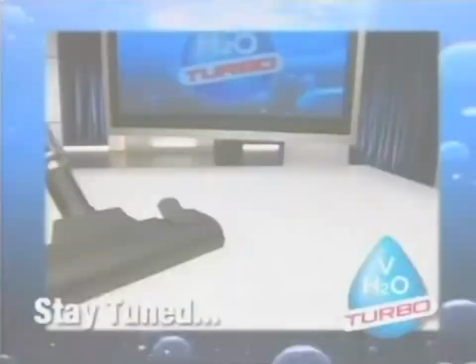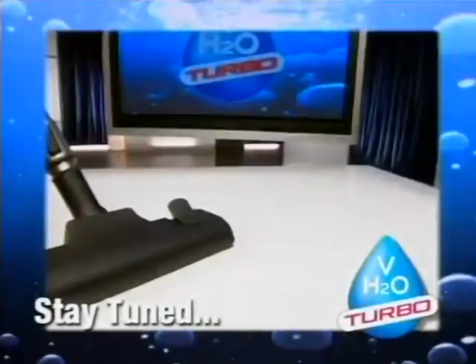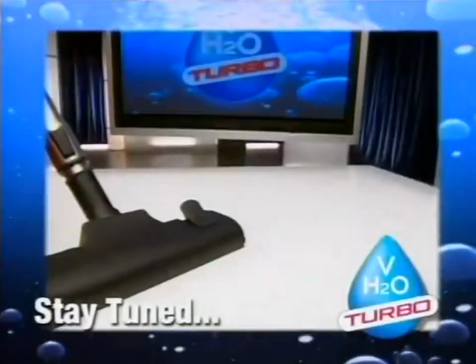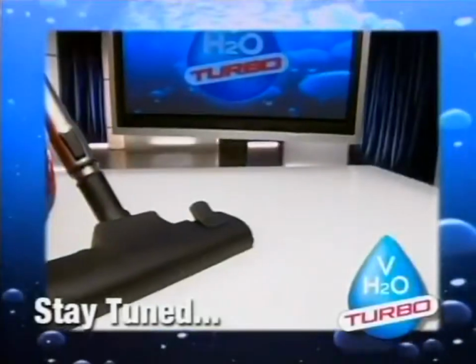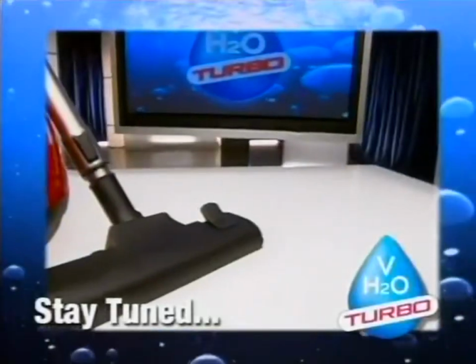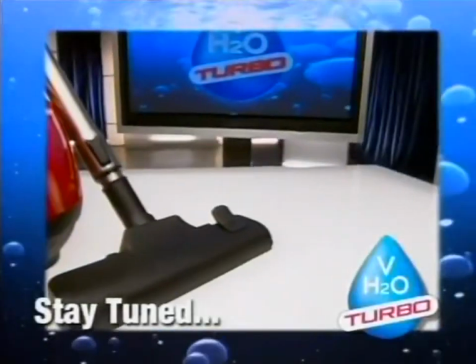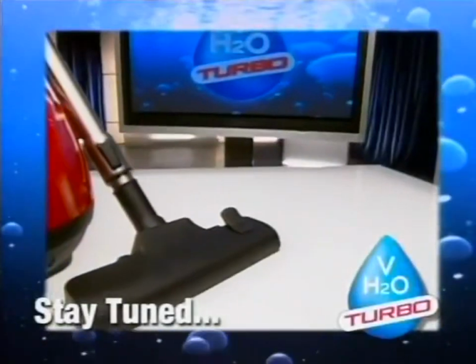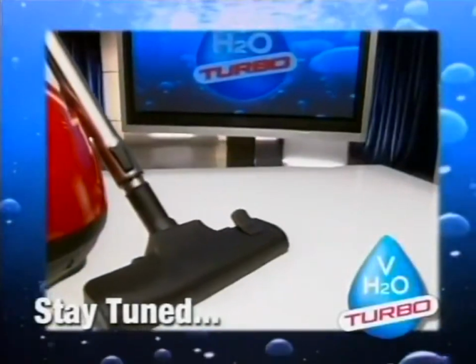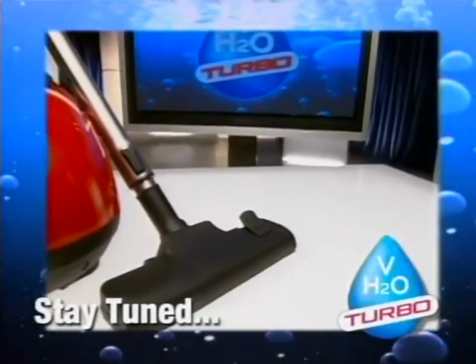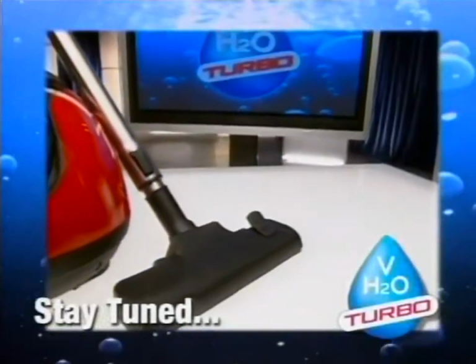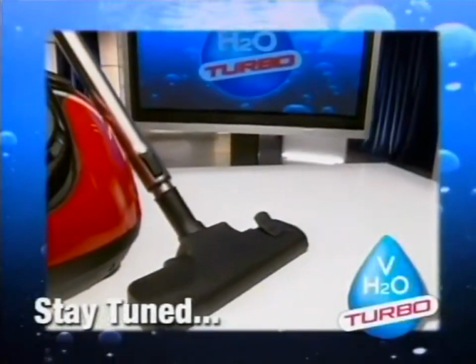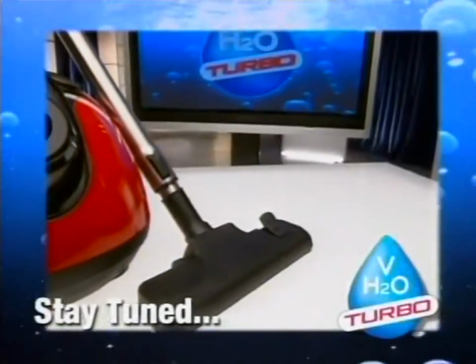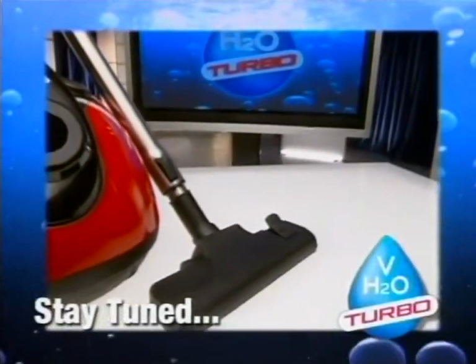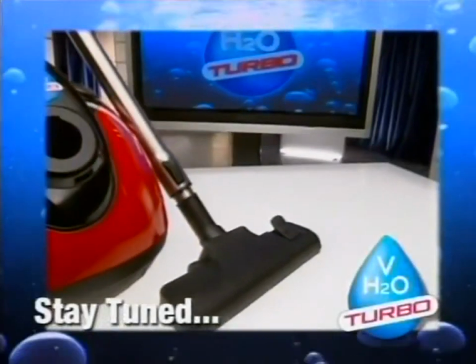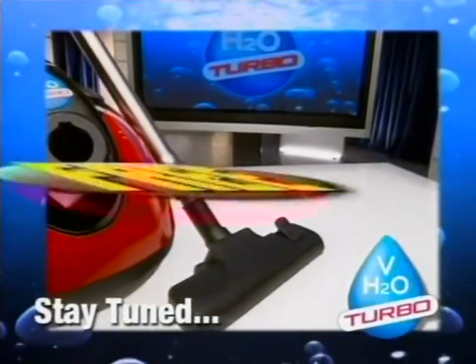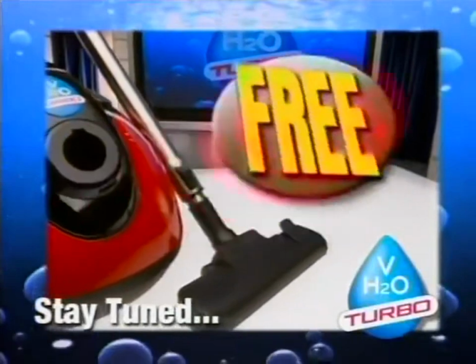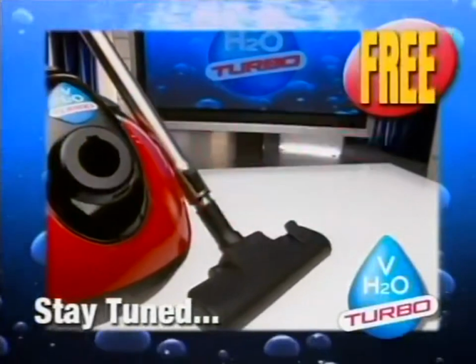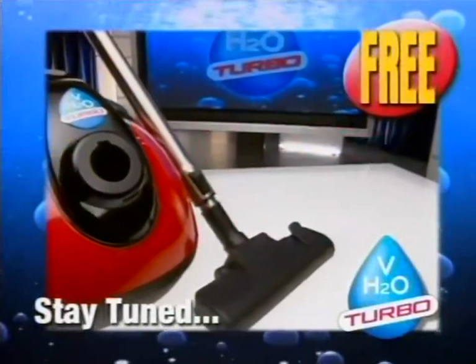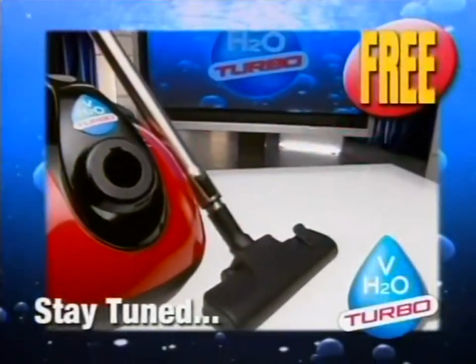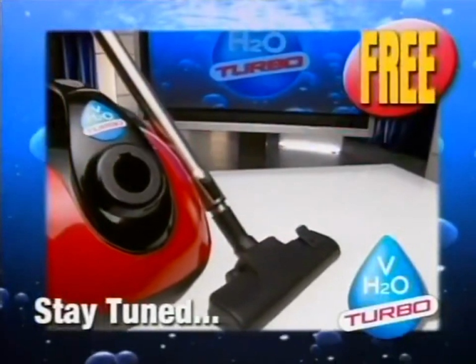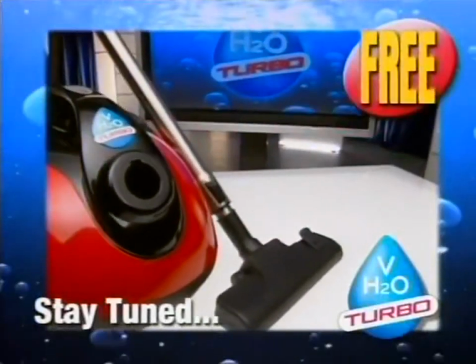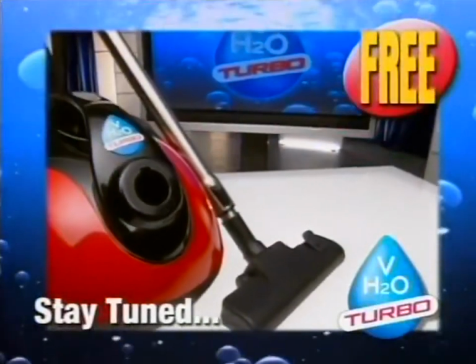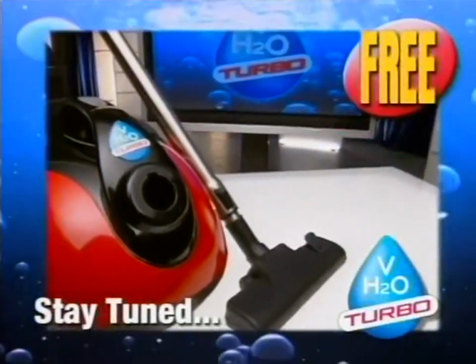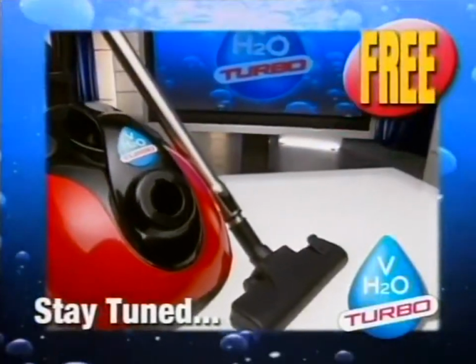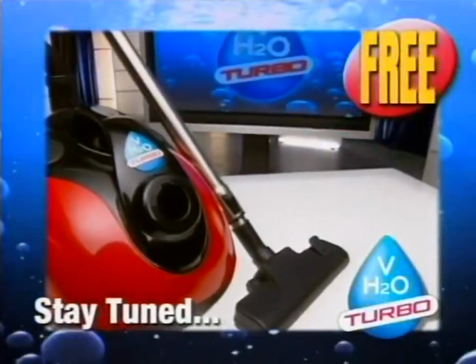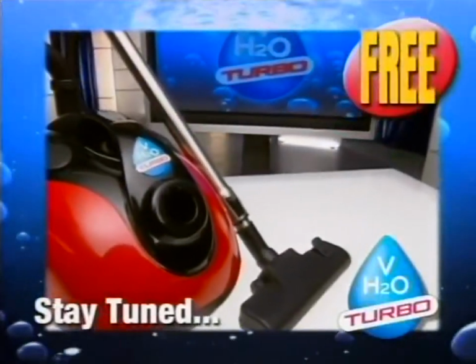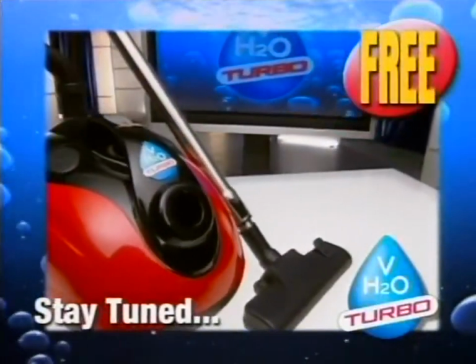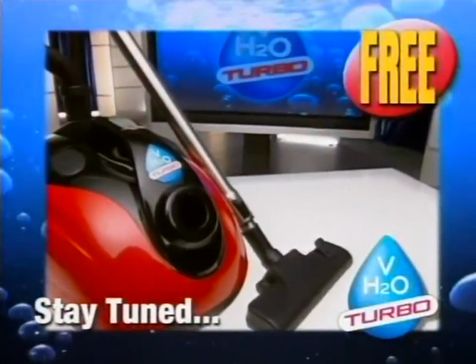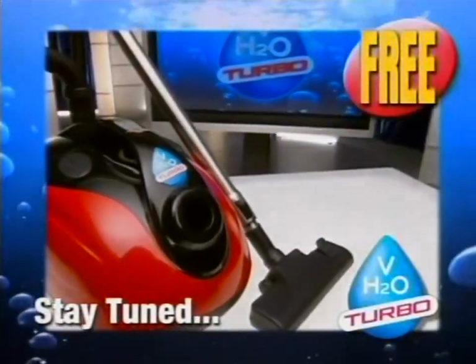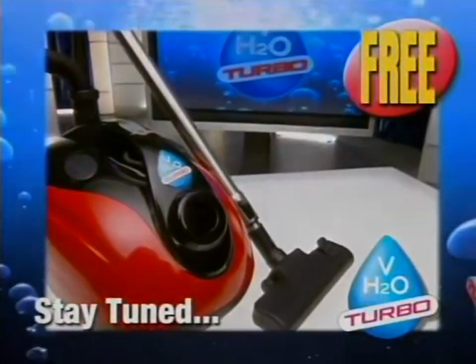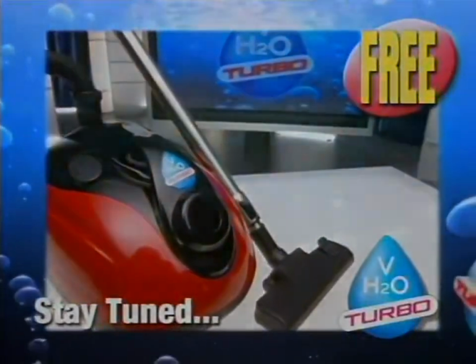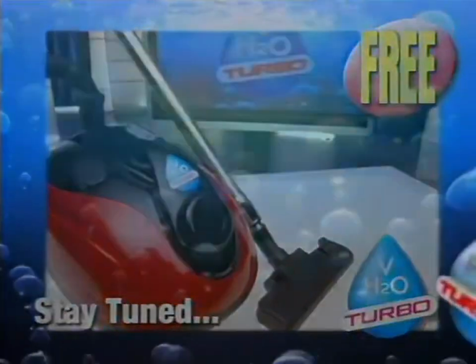Stay tuned to find out how you can get an all-new H2O Vac Turbo absolutely free.